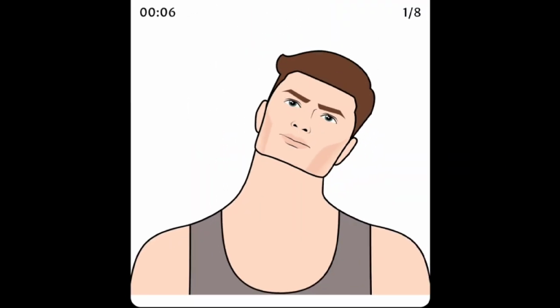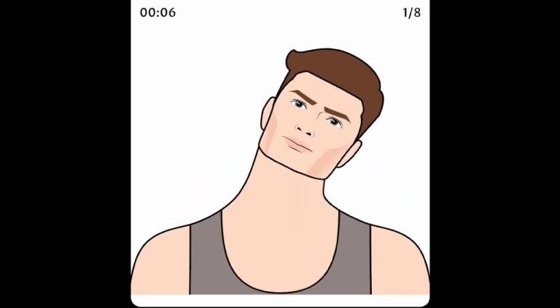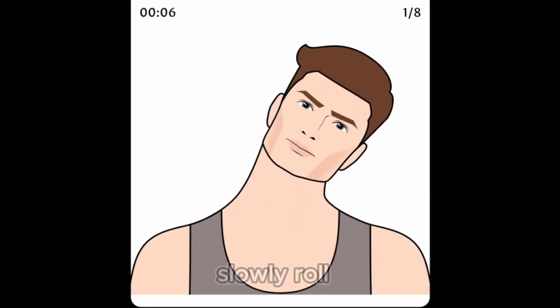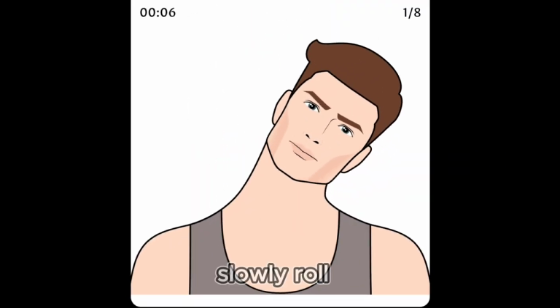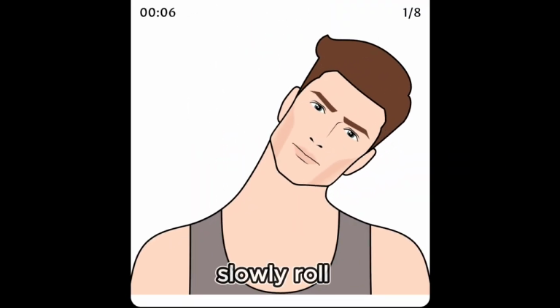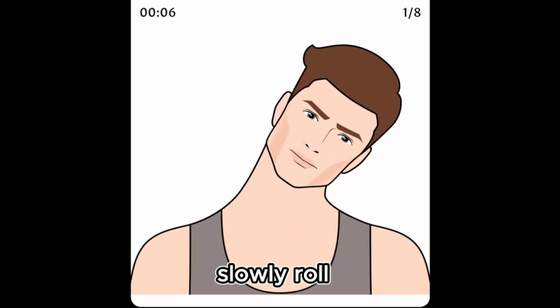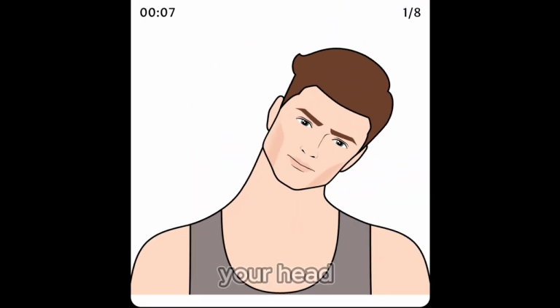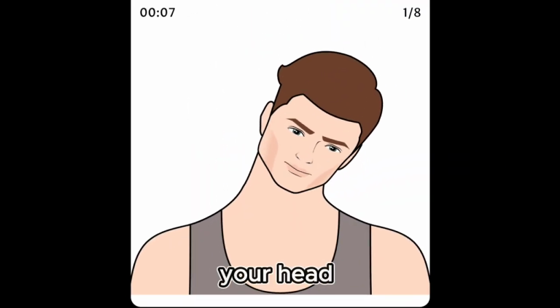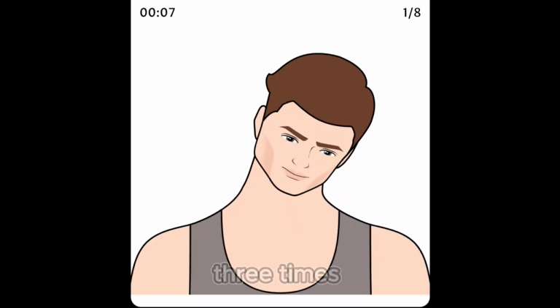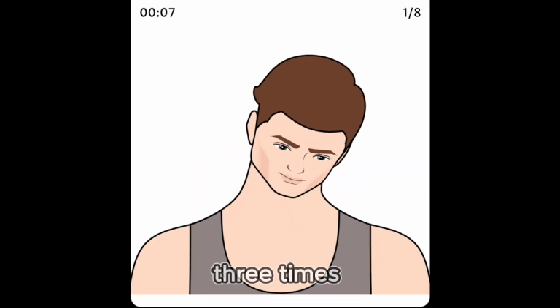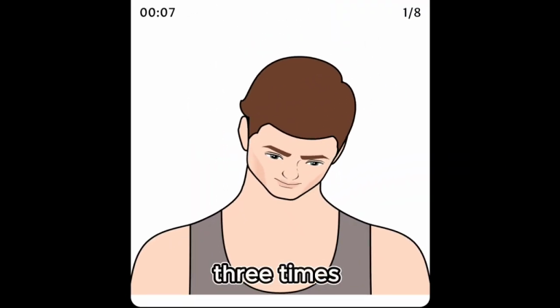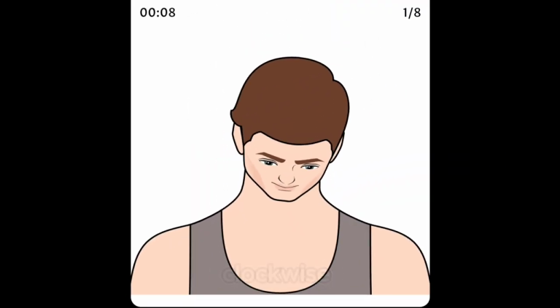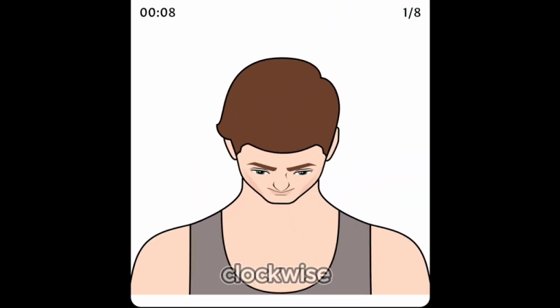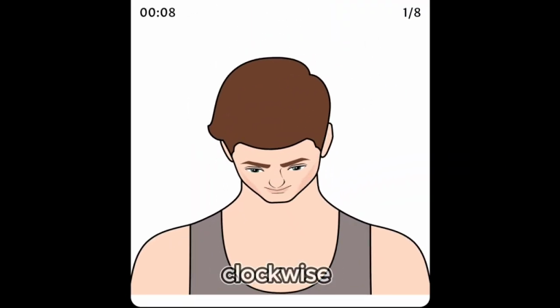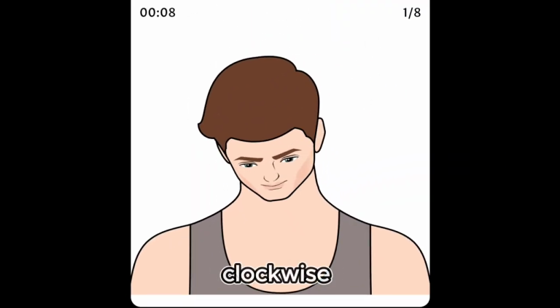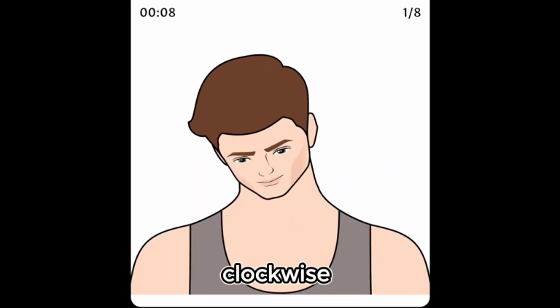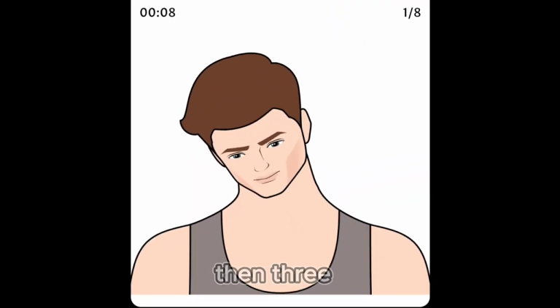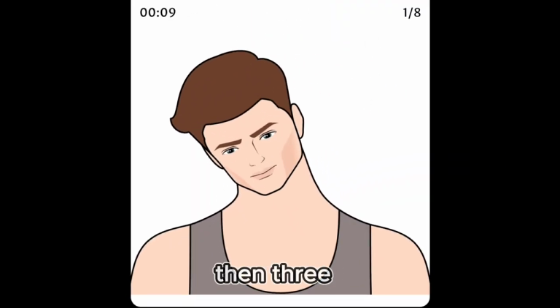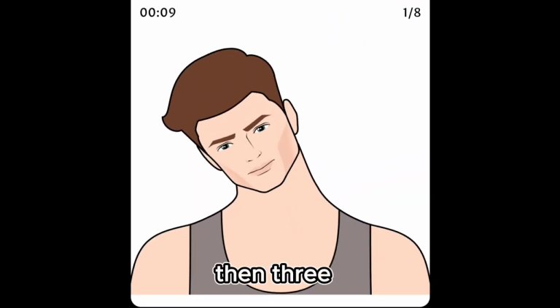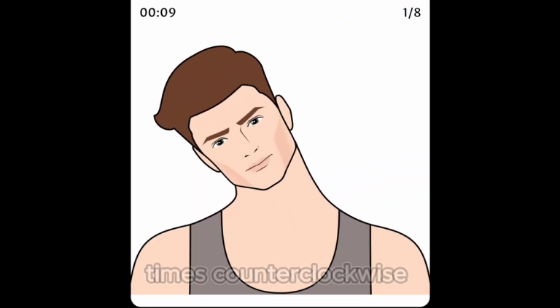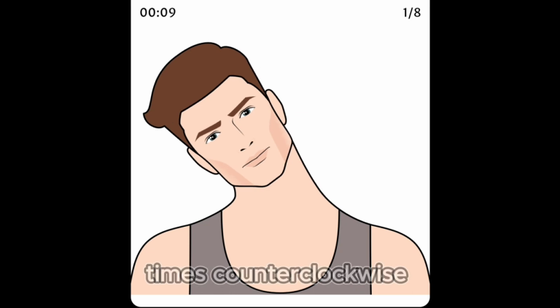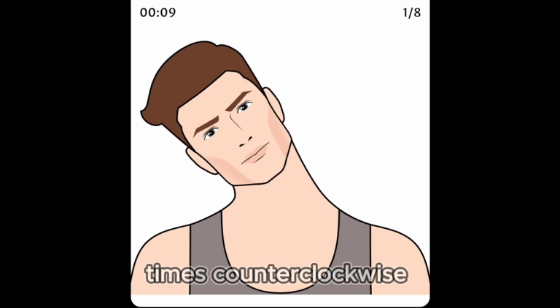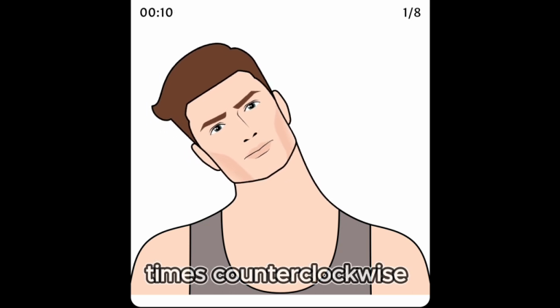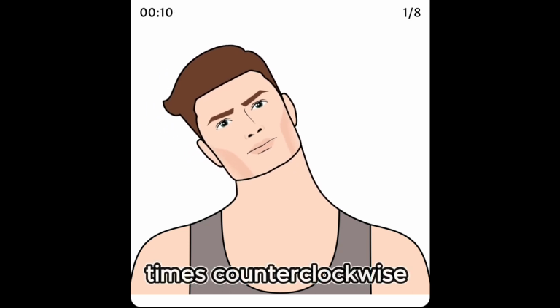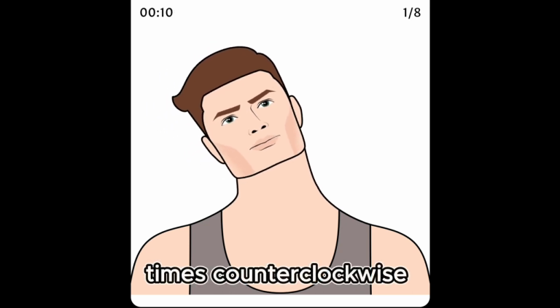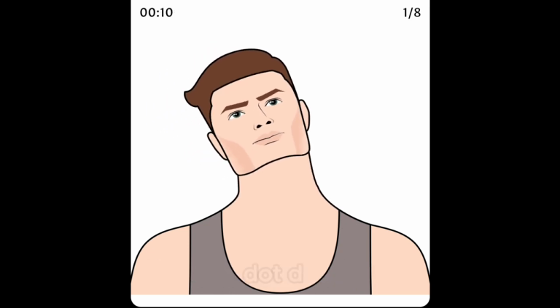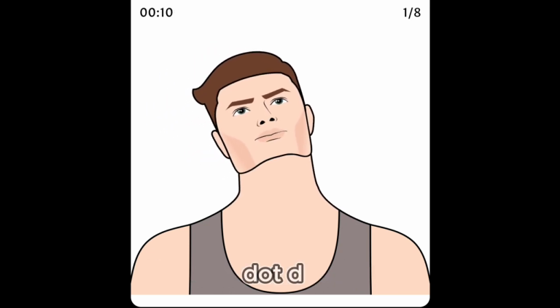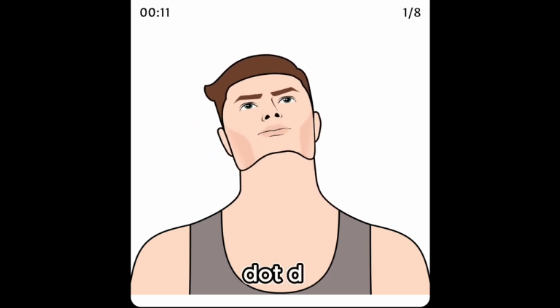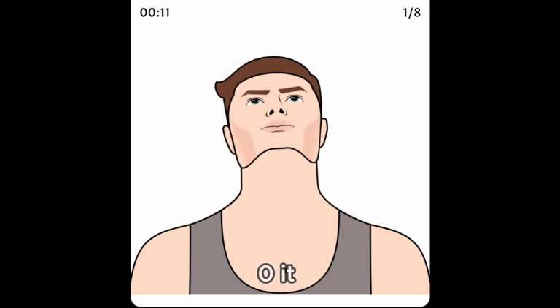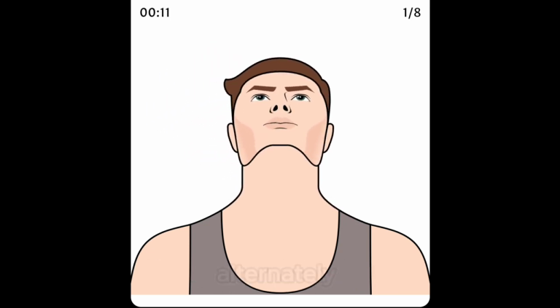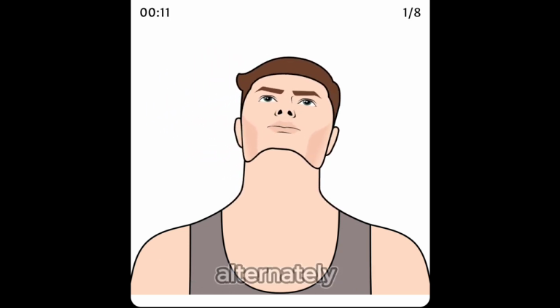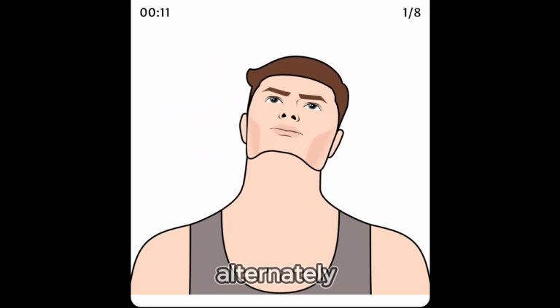Slowly roll your head 3 times clockwise, then 3 times counterclockwise. Do it alternately.